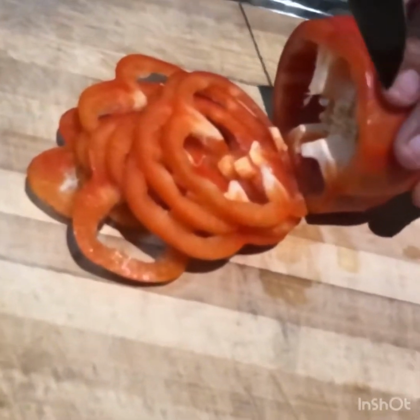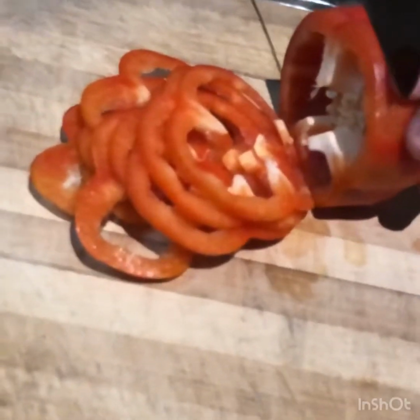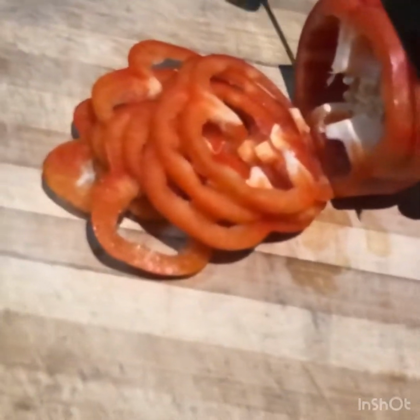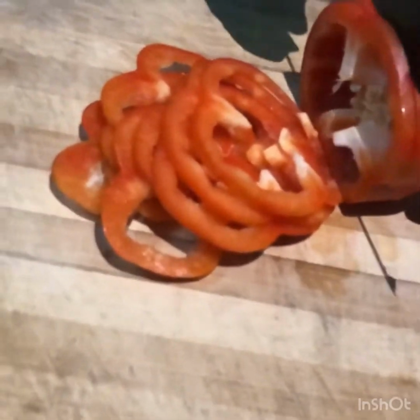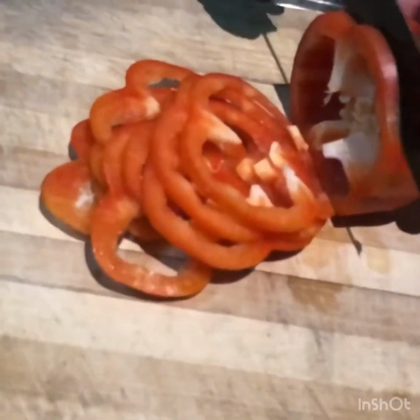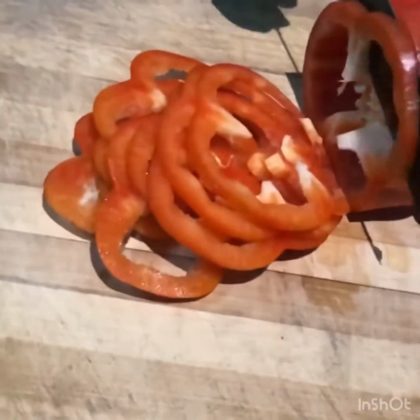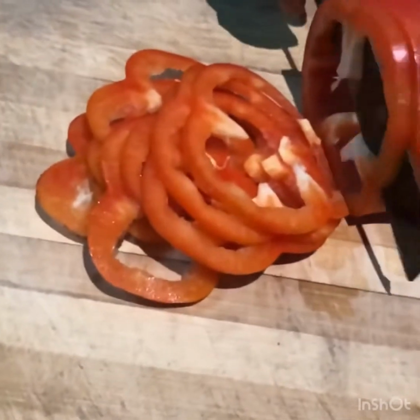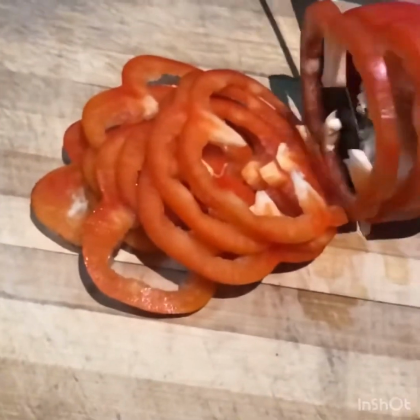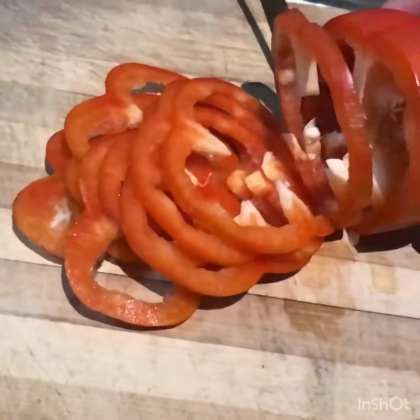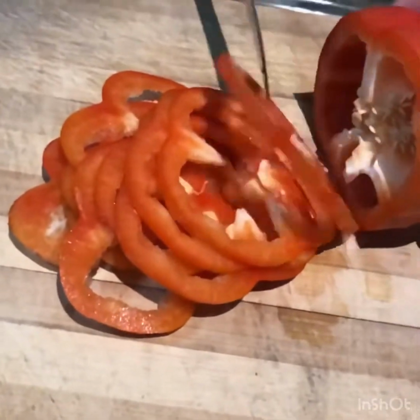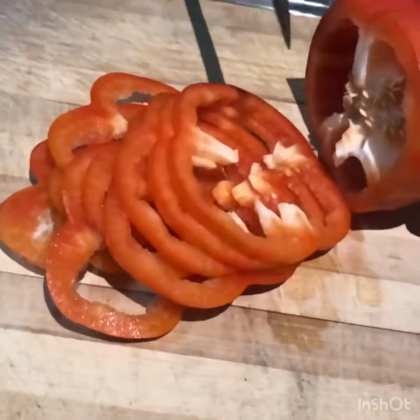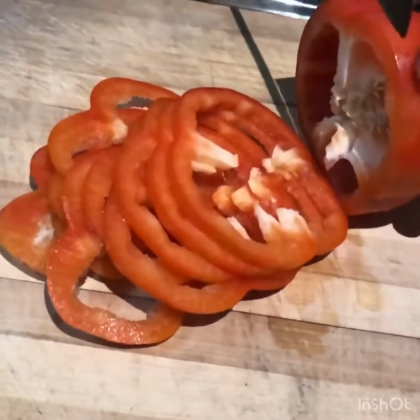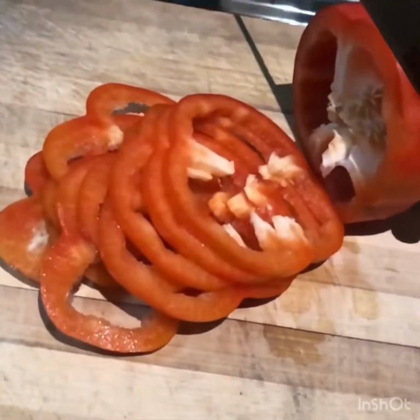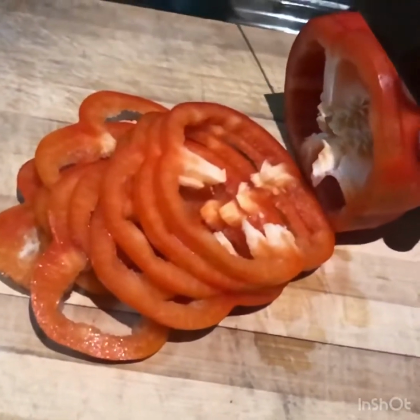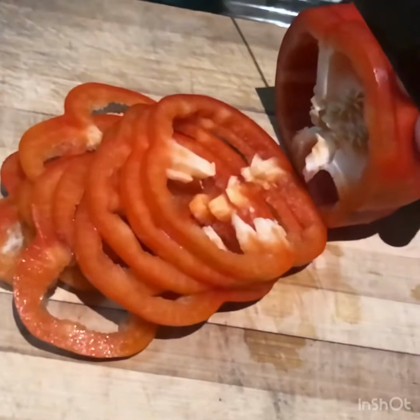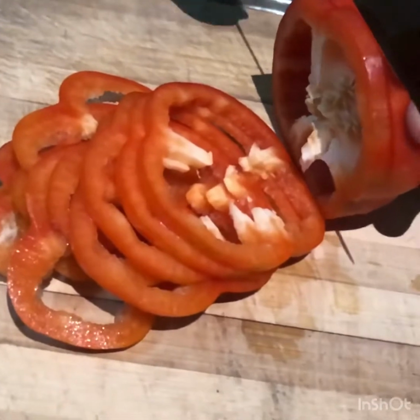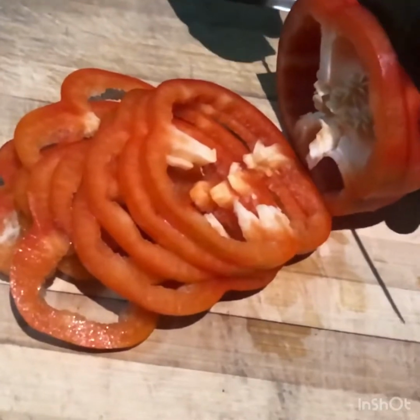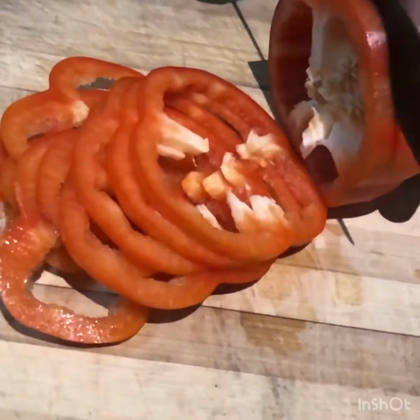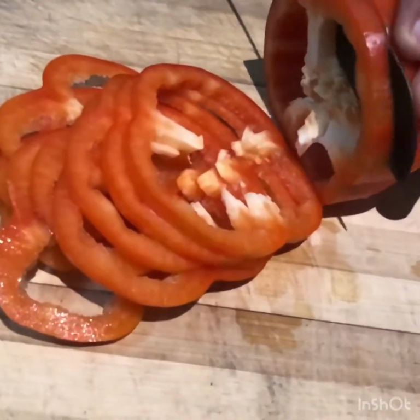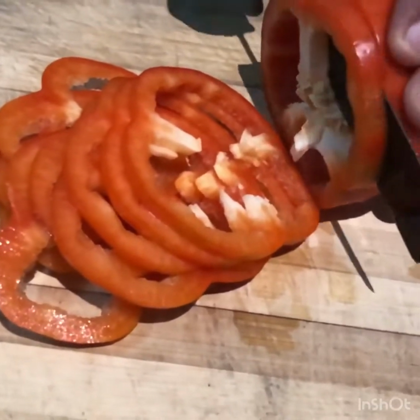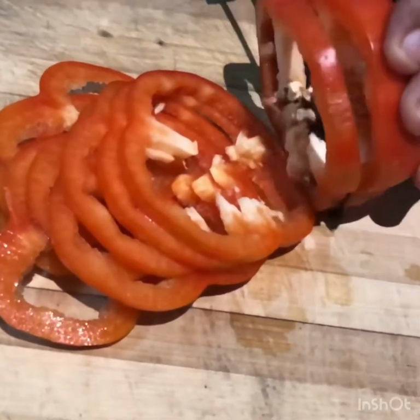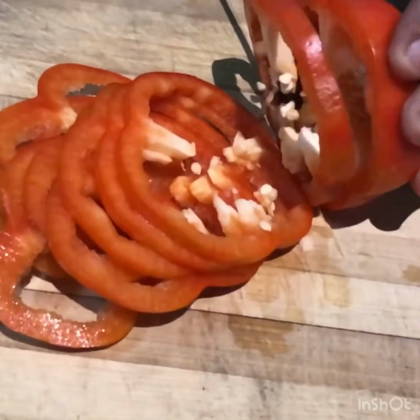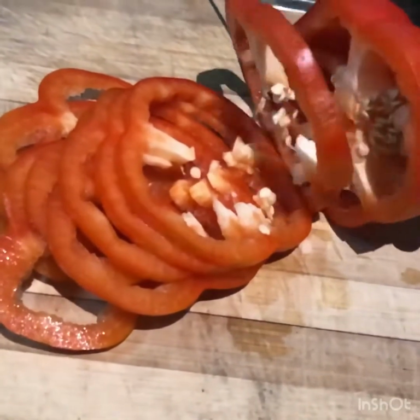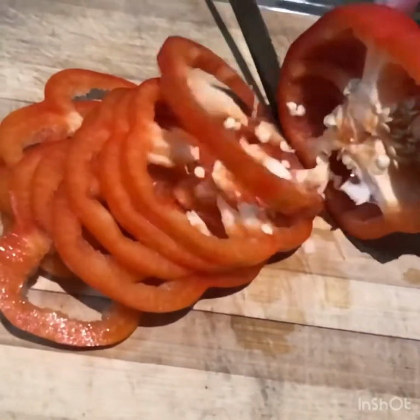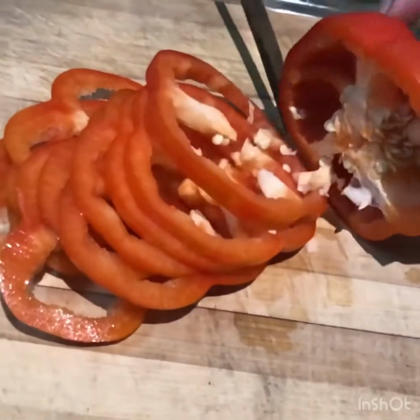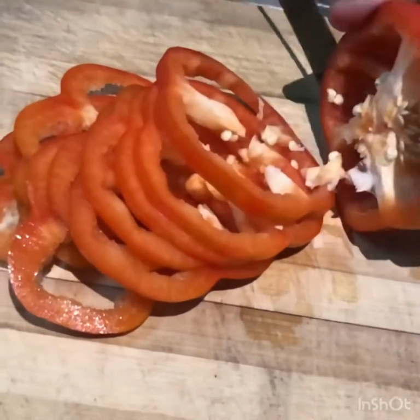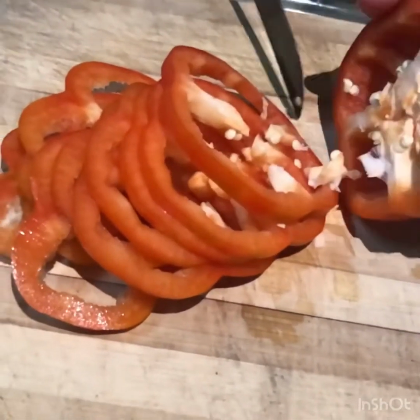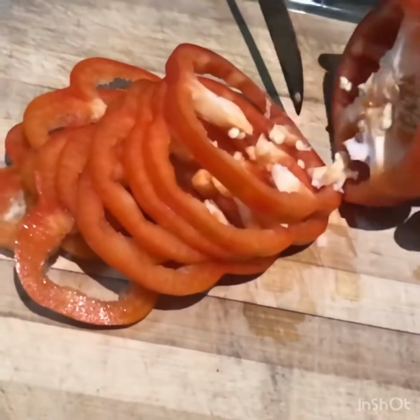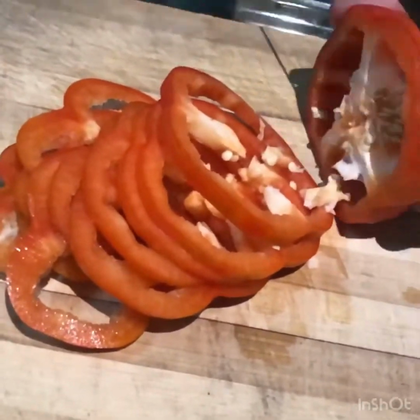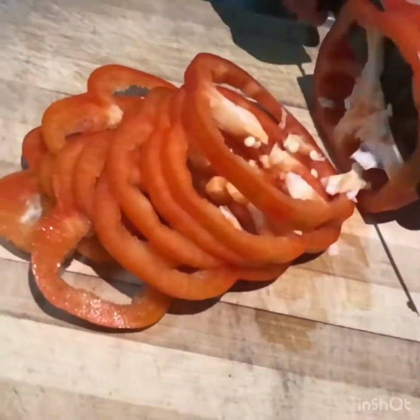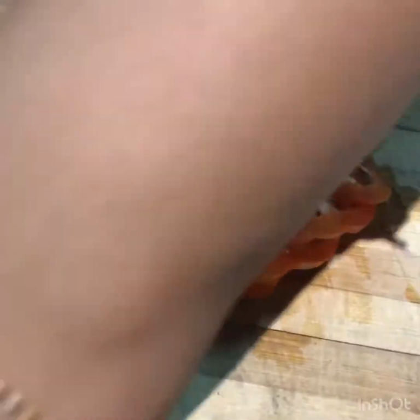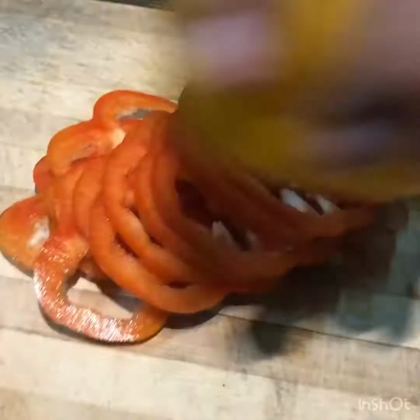Red, yellow, green capsicums. You can fill the pizza with these vegetables.